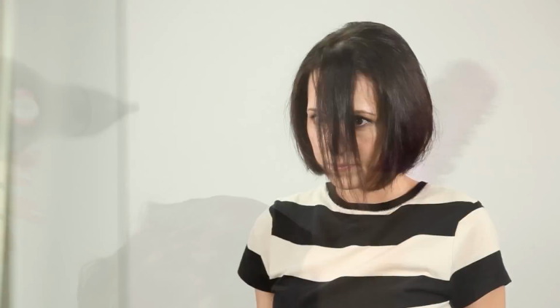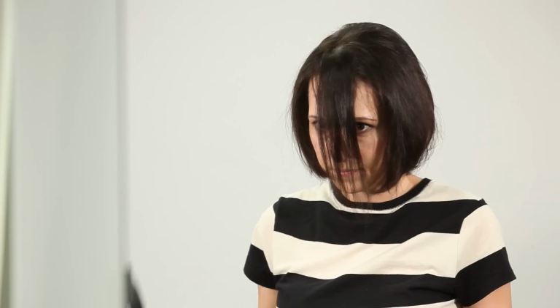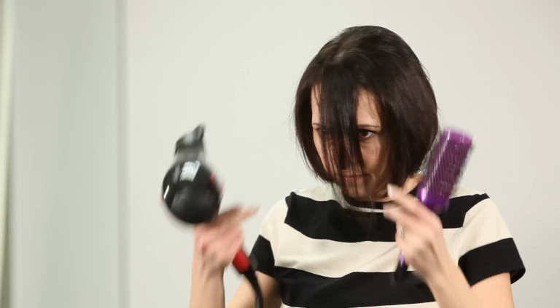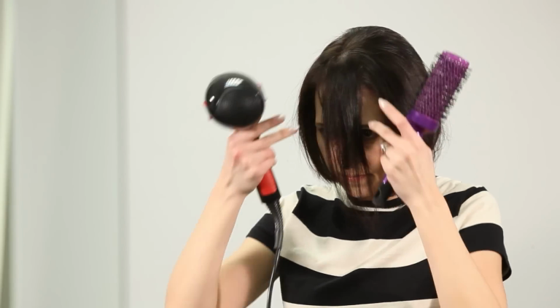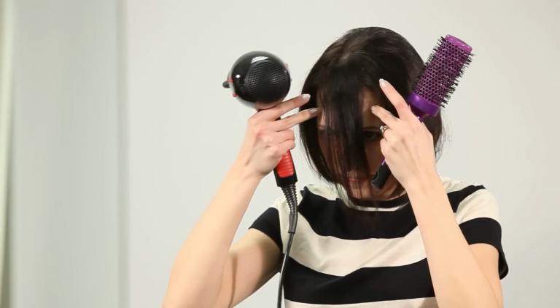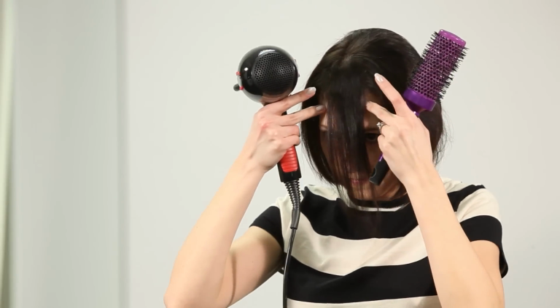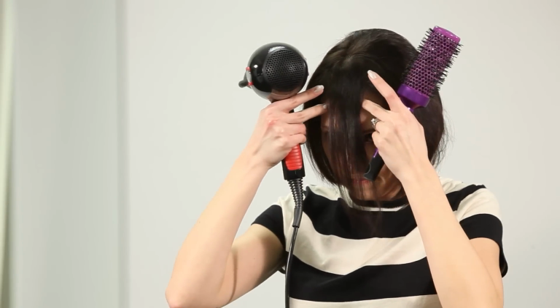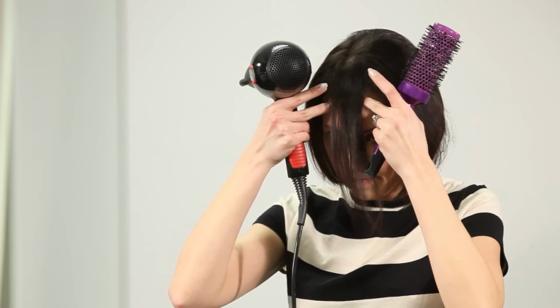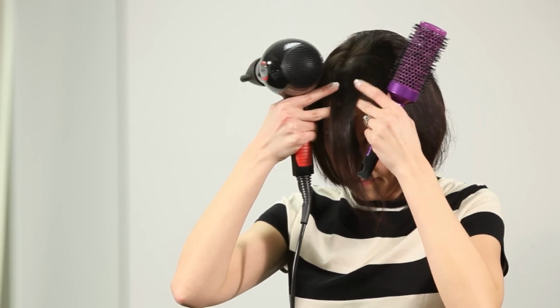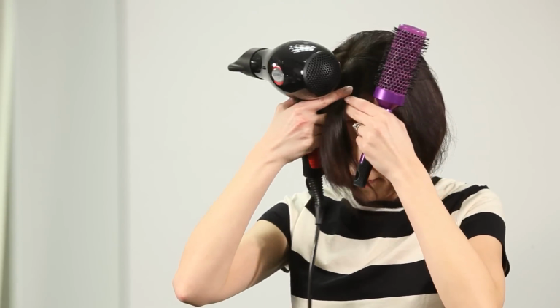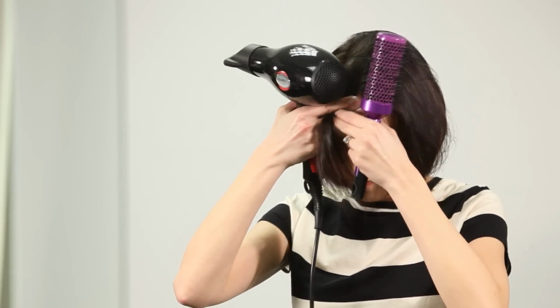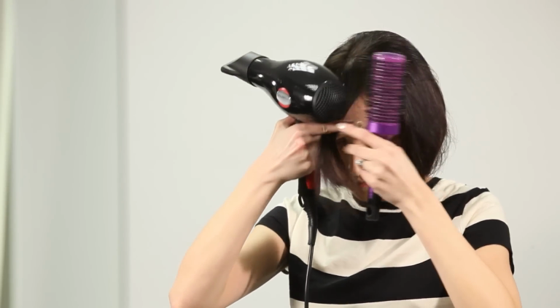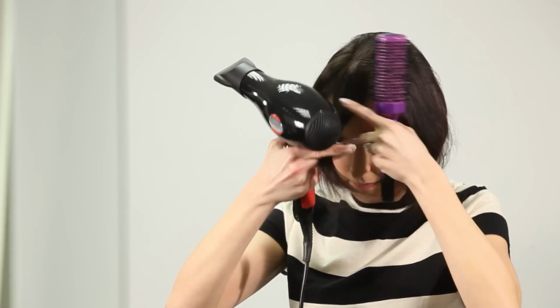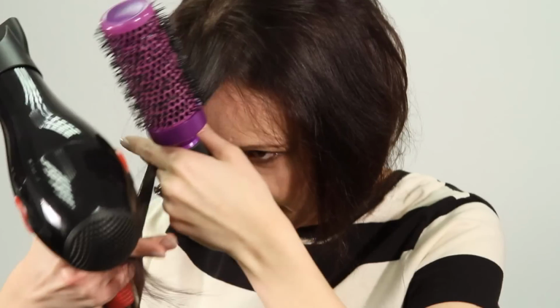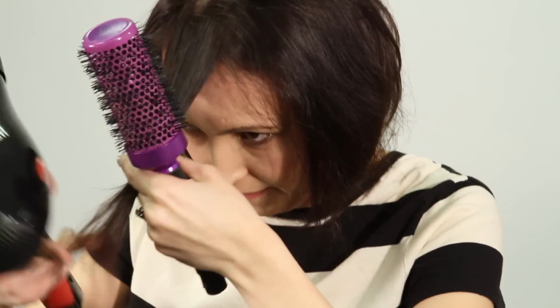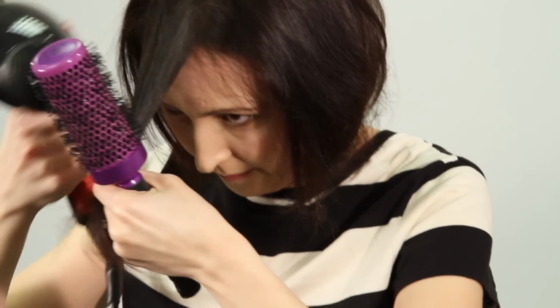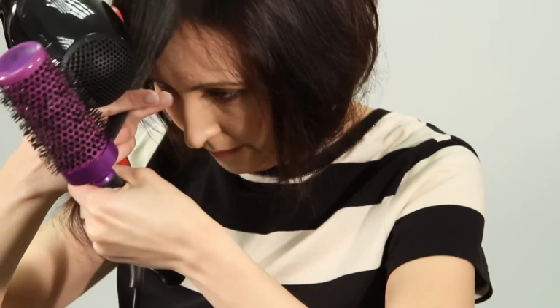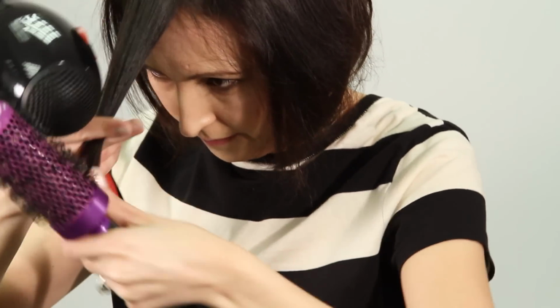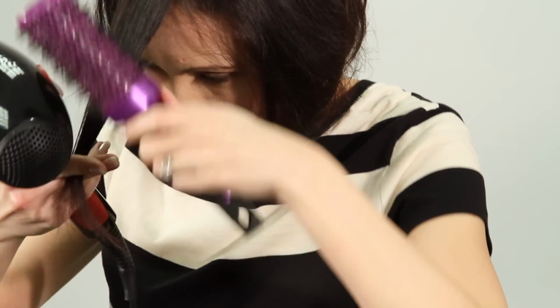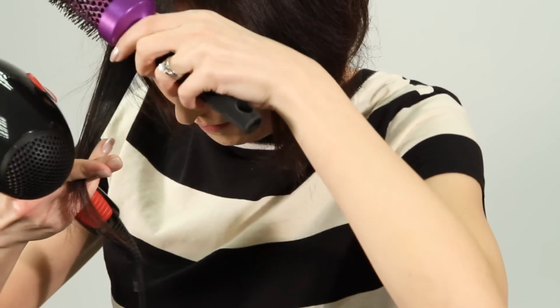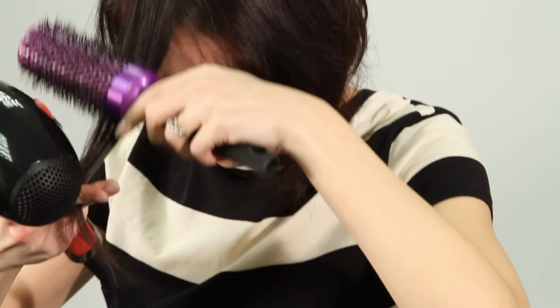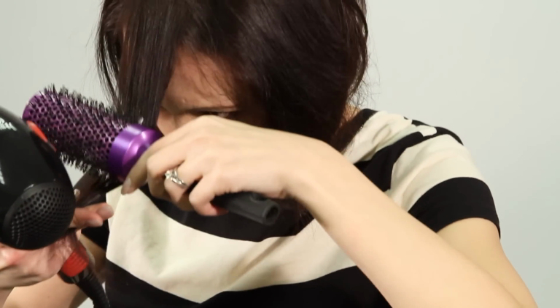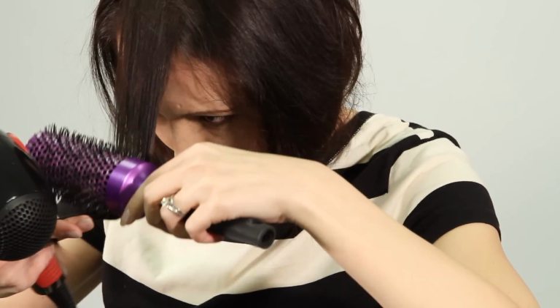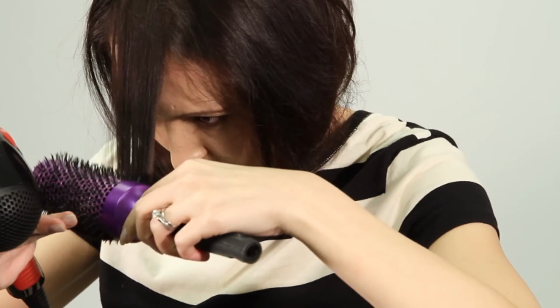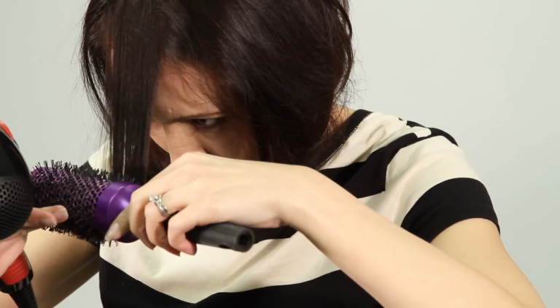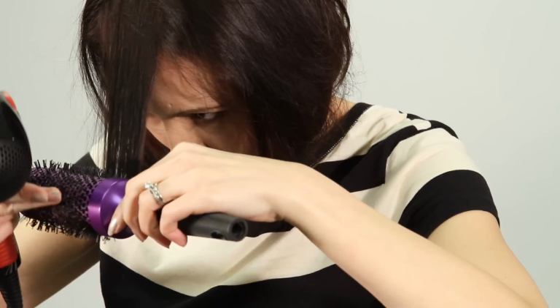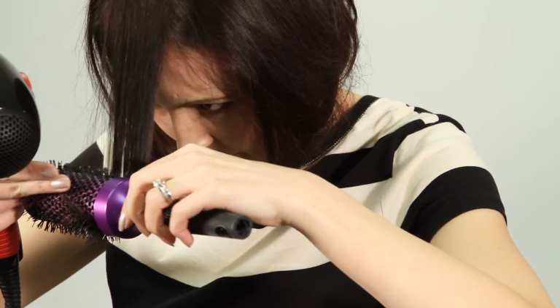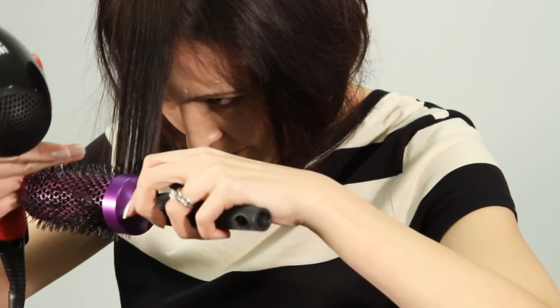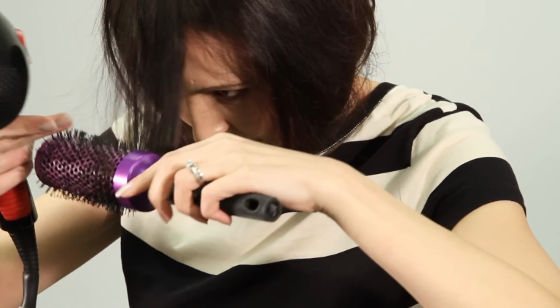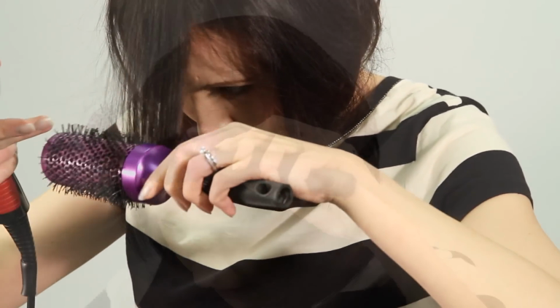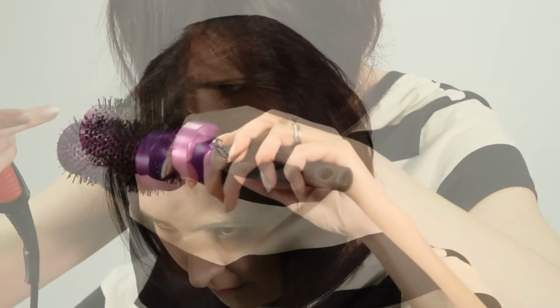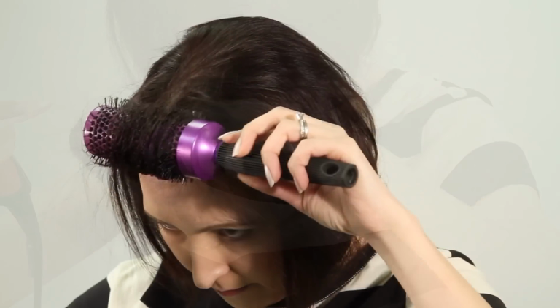Bring the front section forward. Wrap around the brush and then pull up while blow drying. This will give extra bounce.